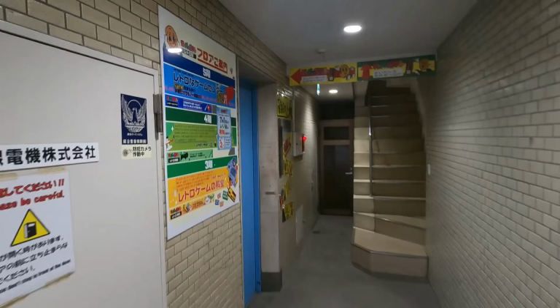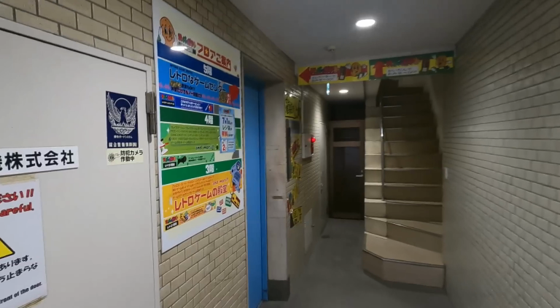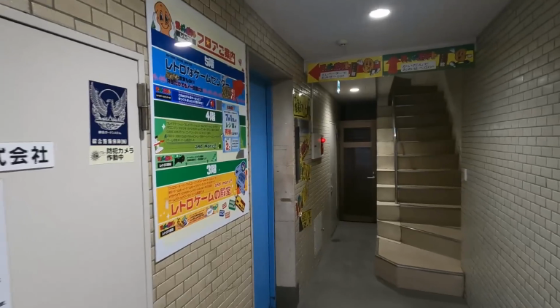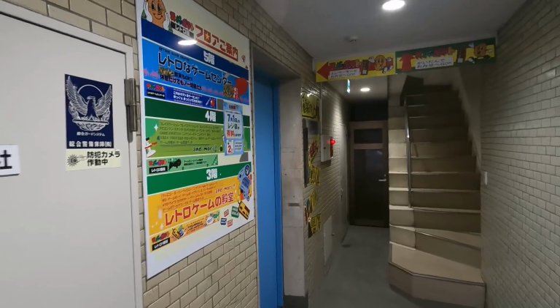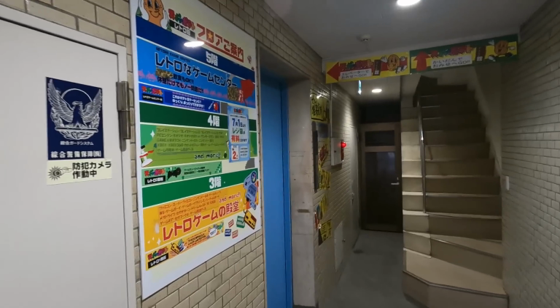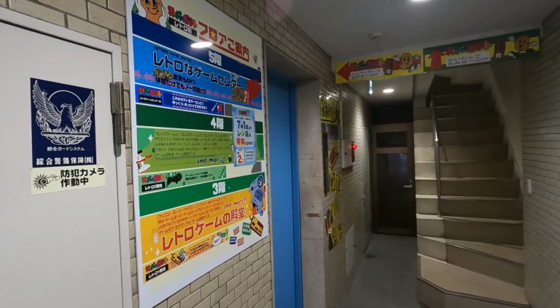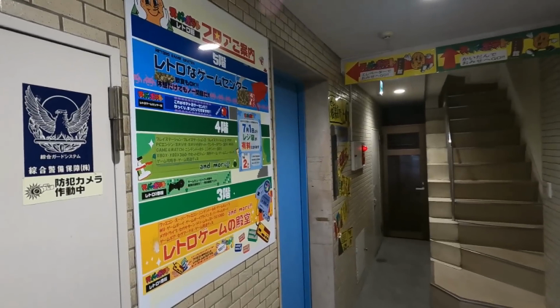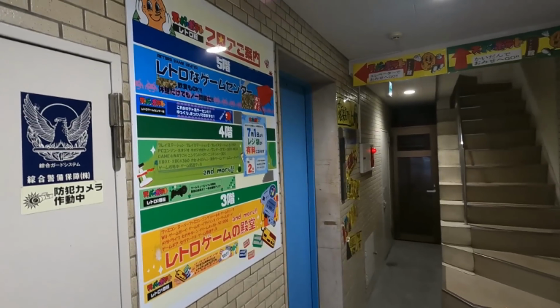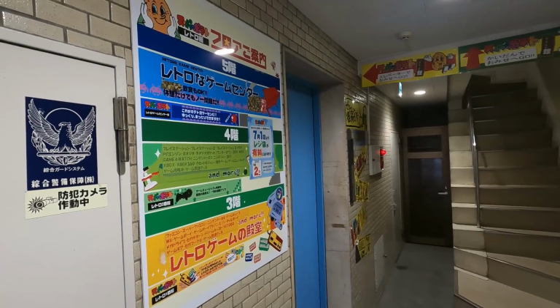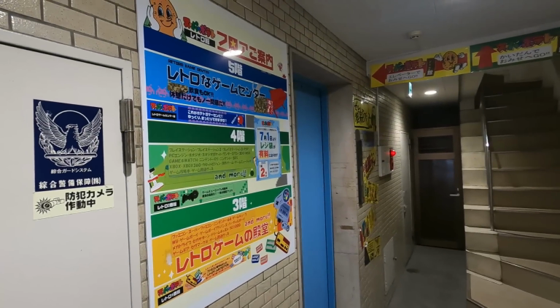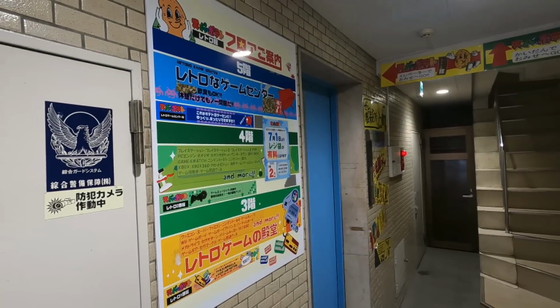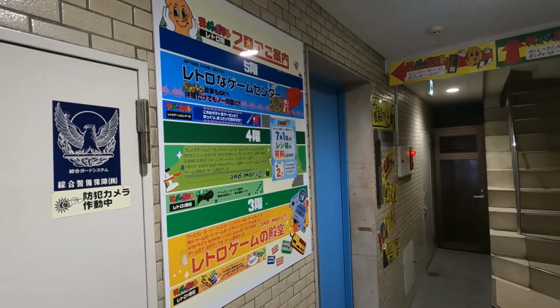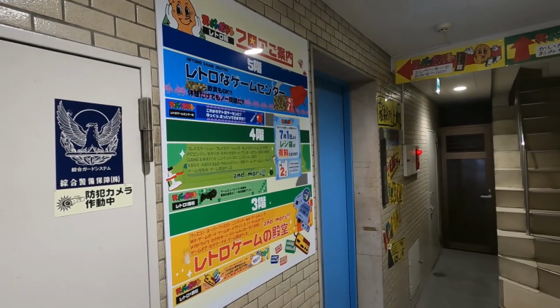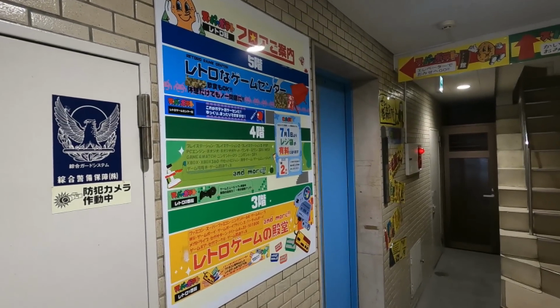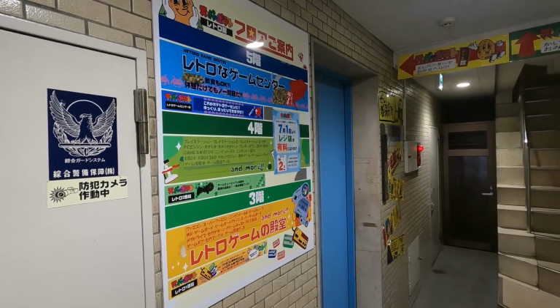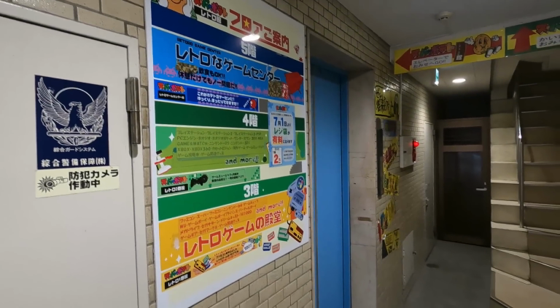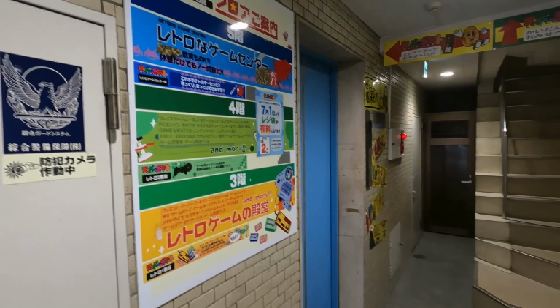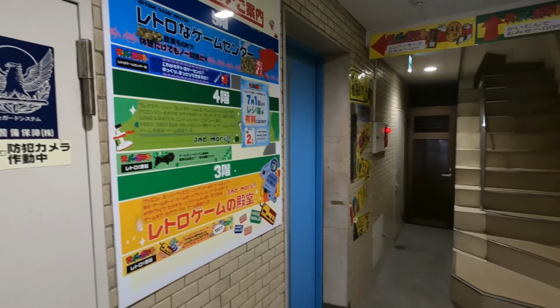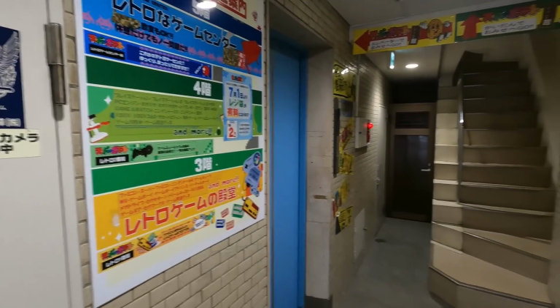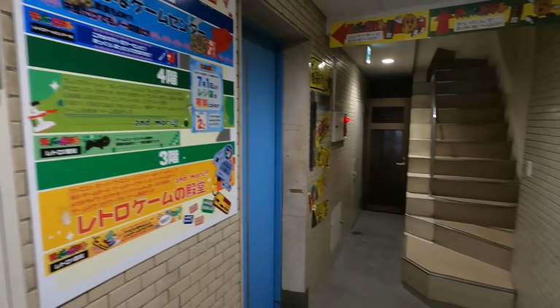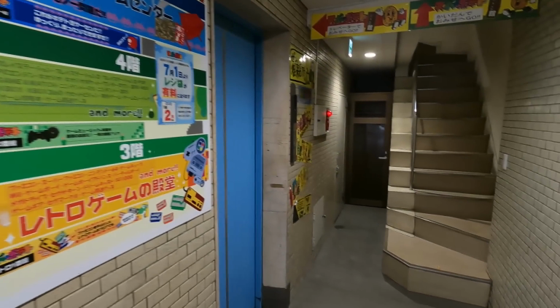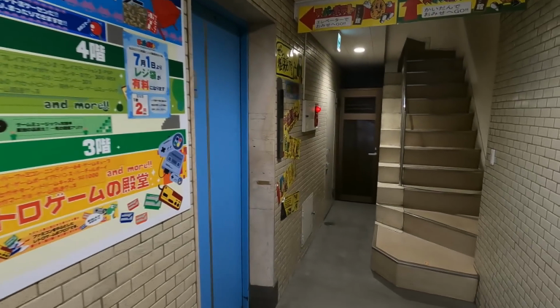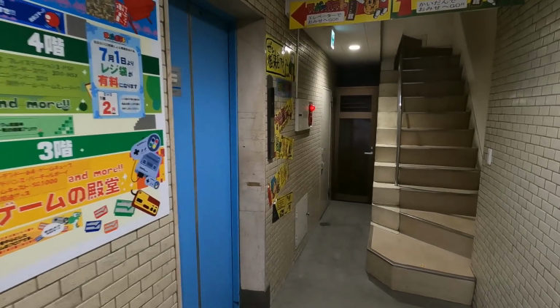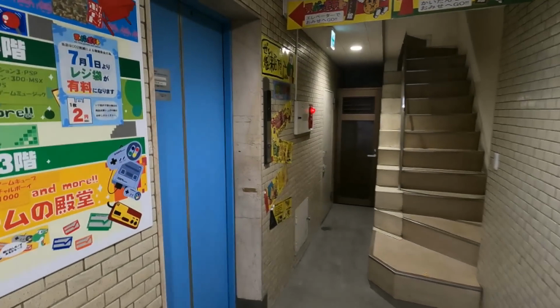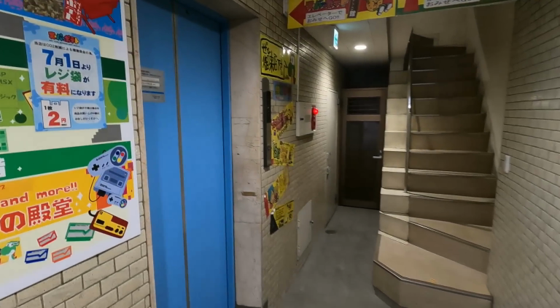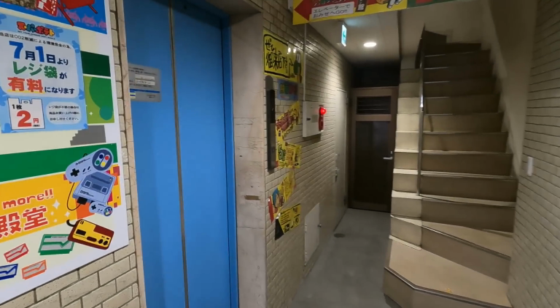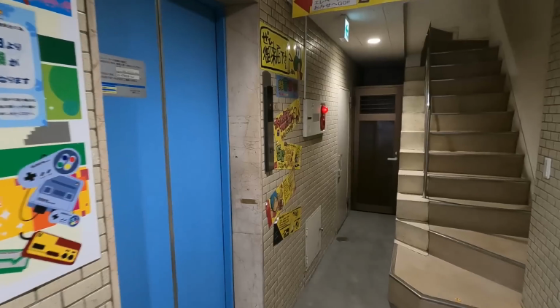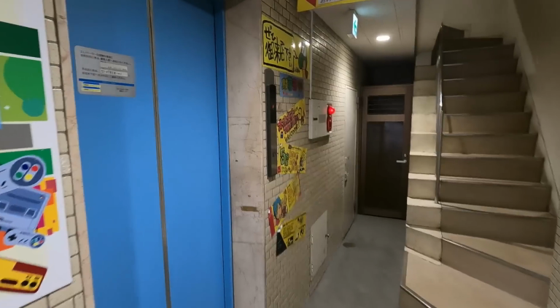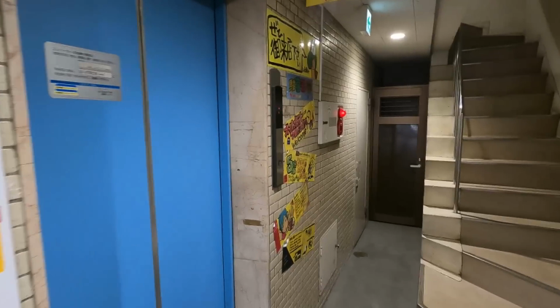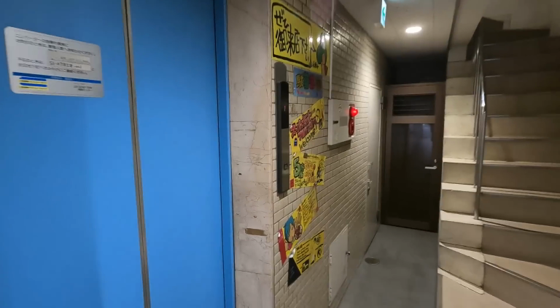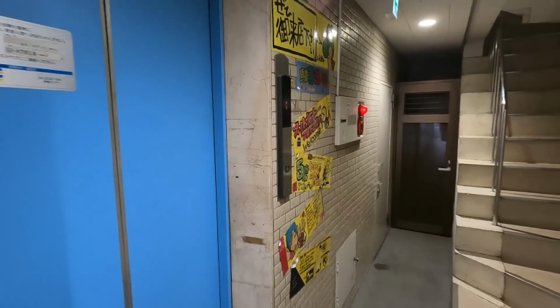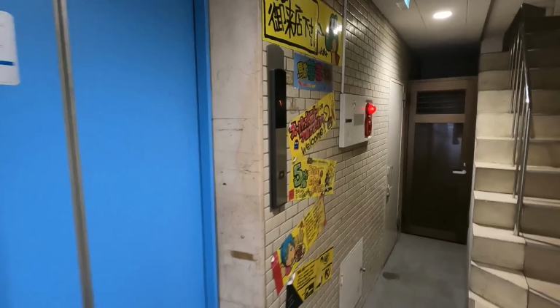So let's head up to the fourth floor. Let's go get some PlayStation games. Should be fun.